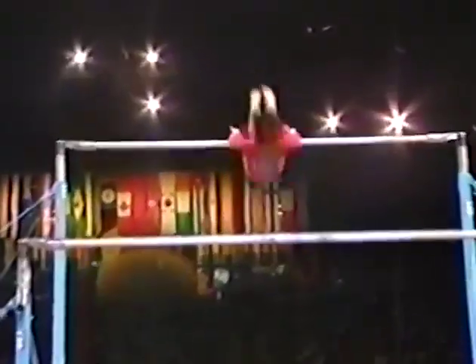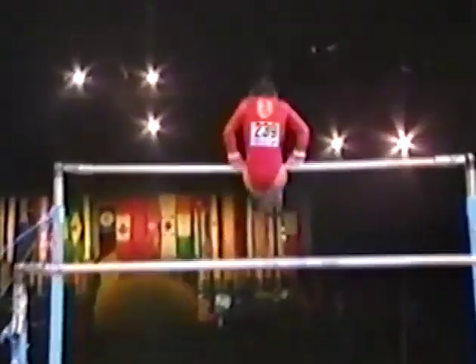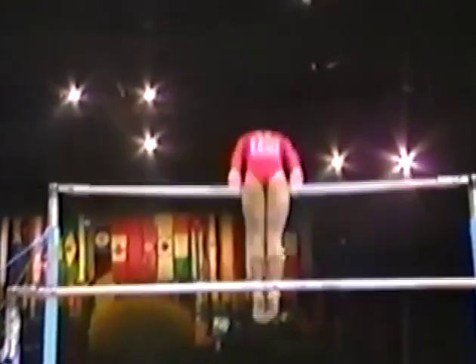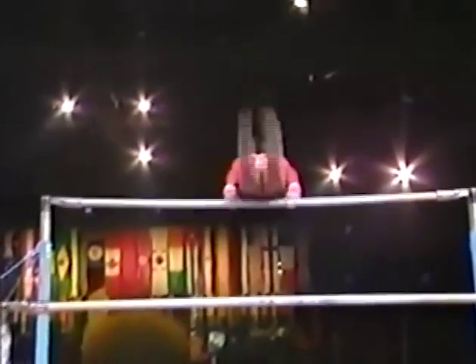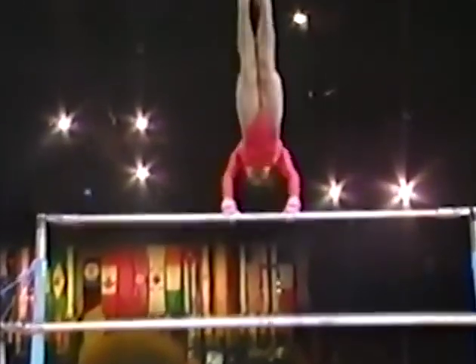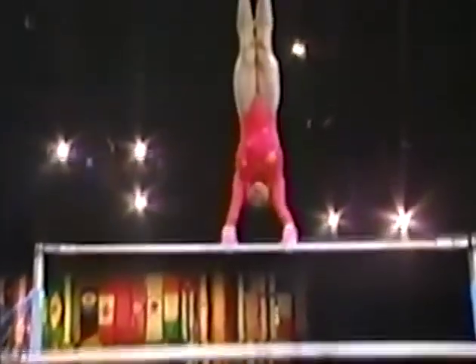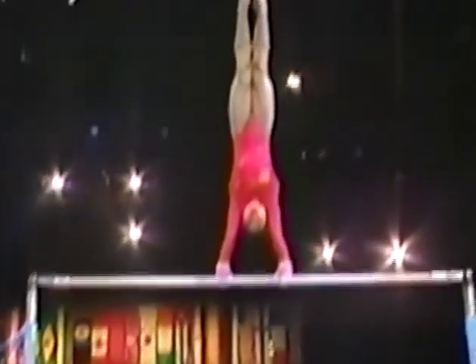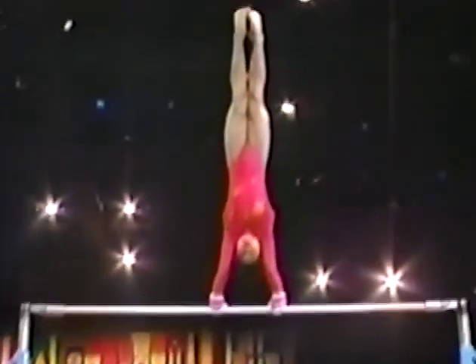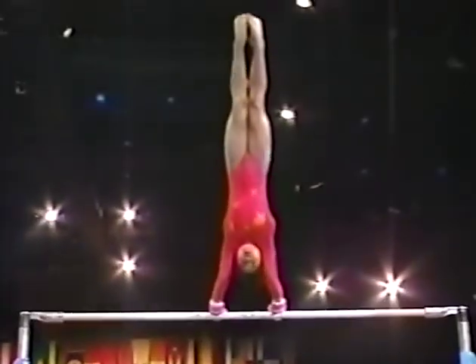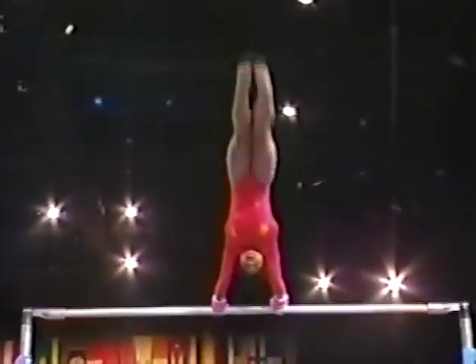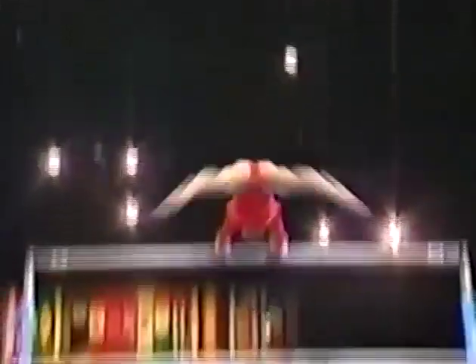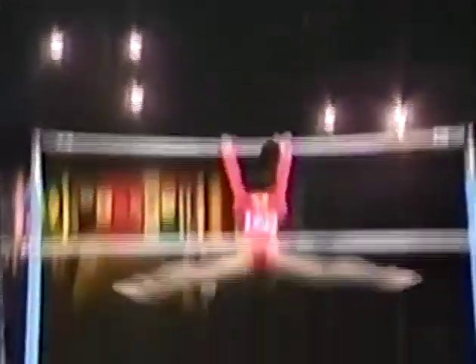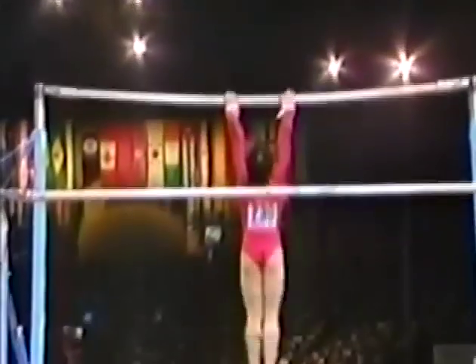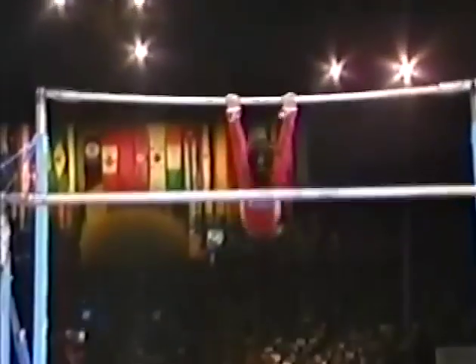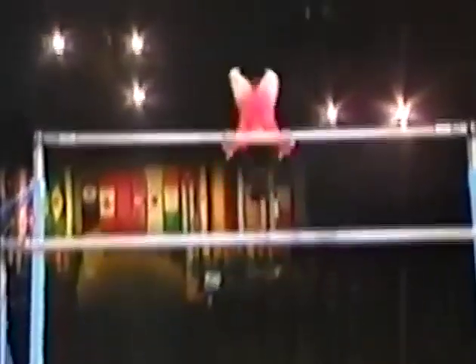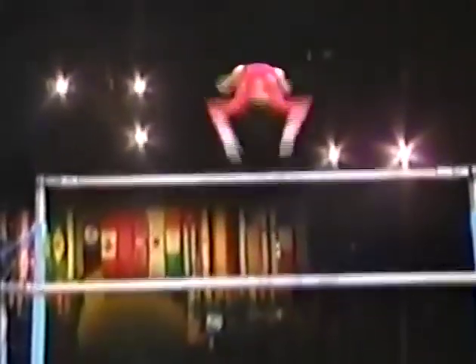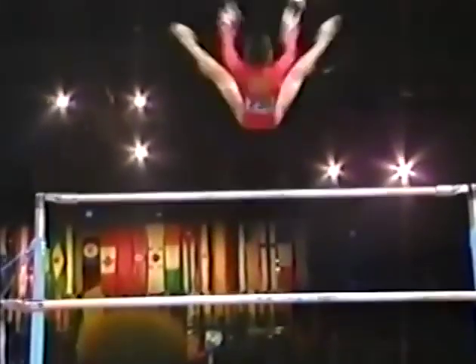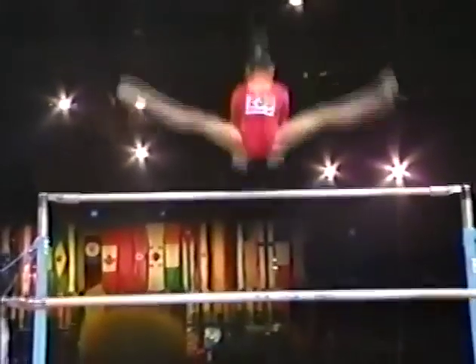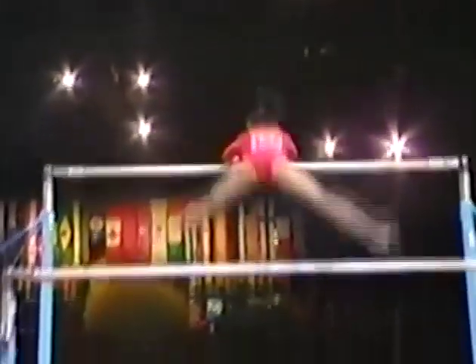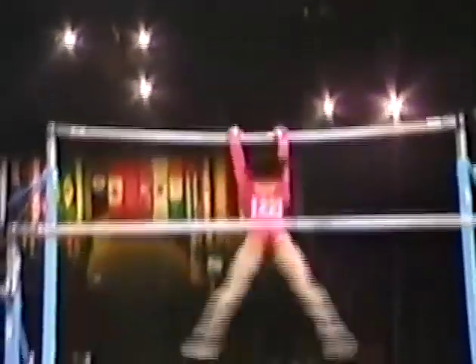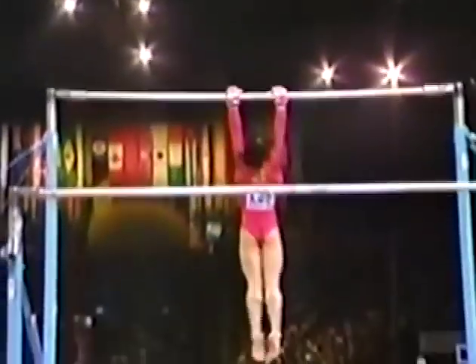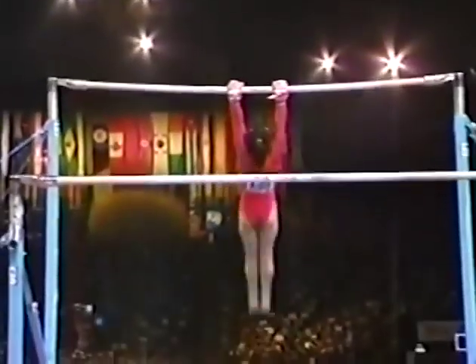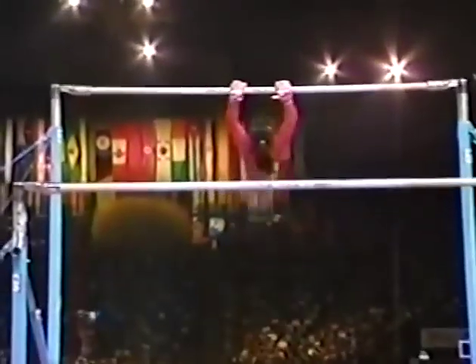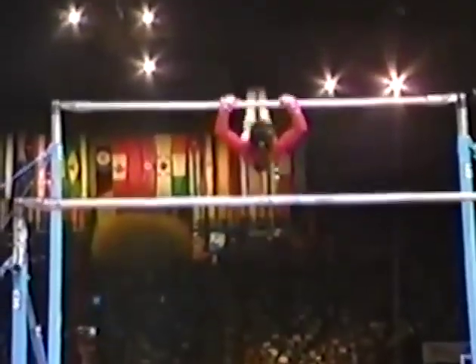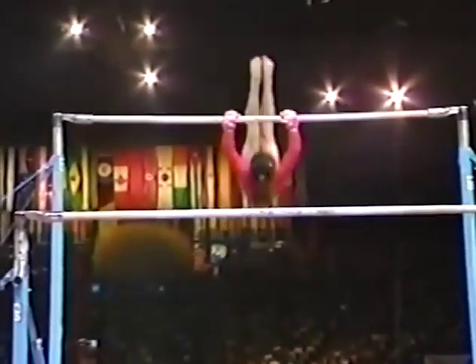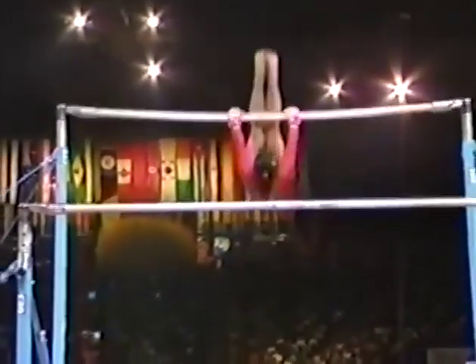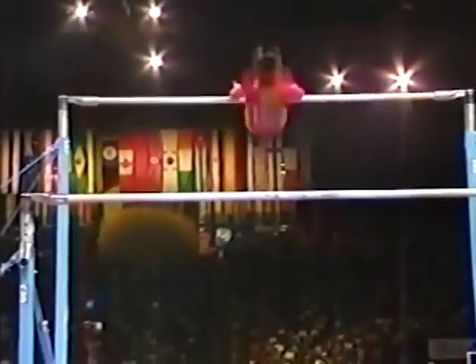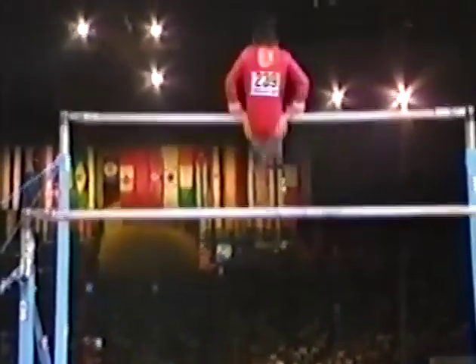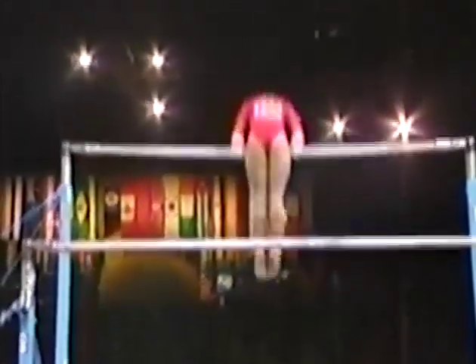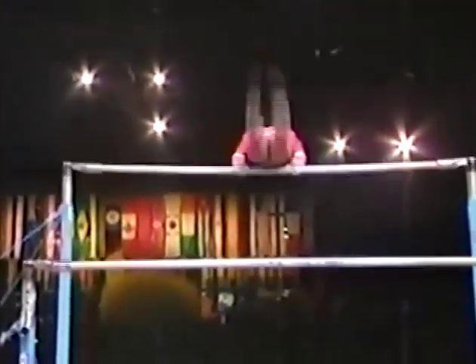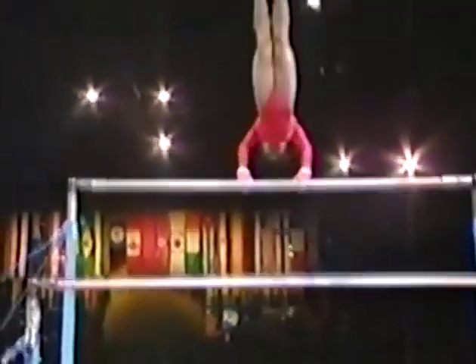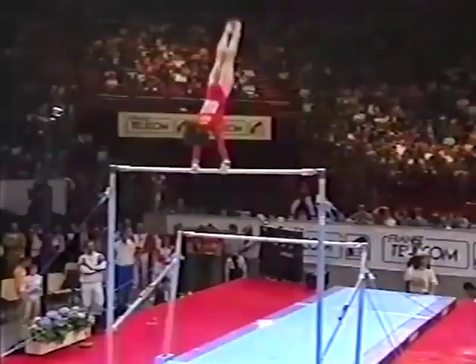Every skill is of great value. Here's her third release move, way up above the bar.